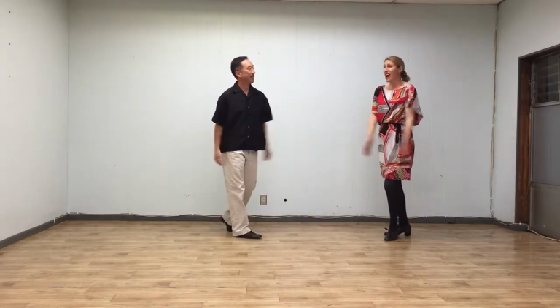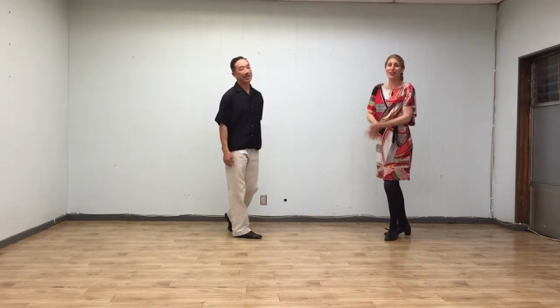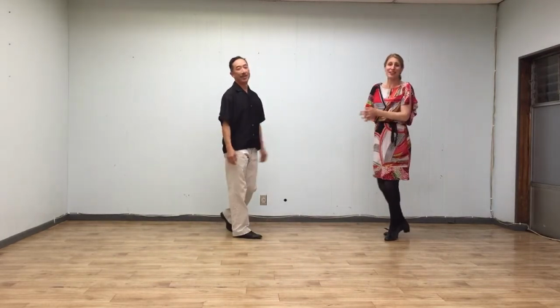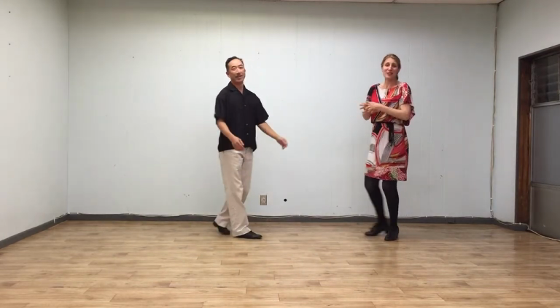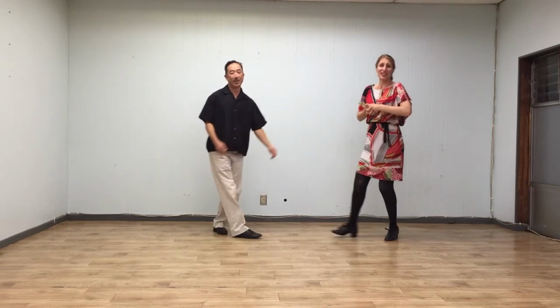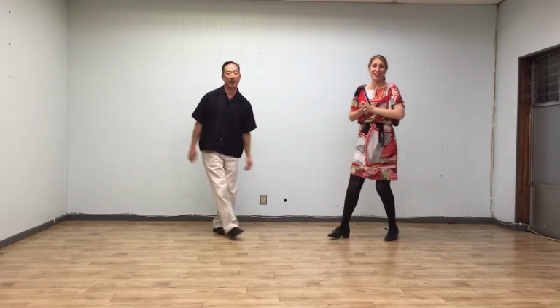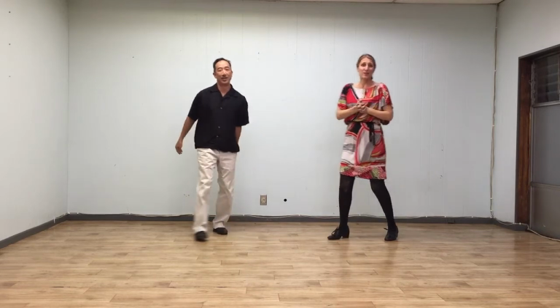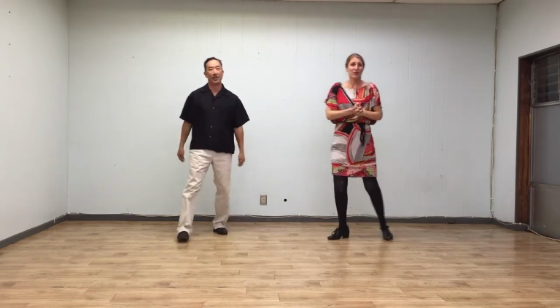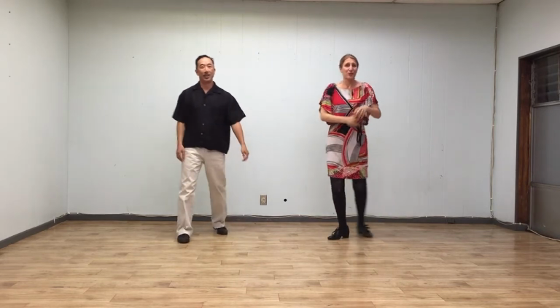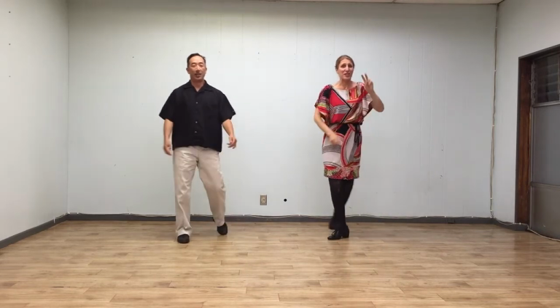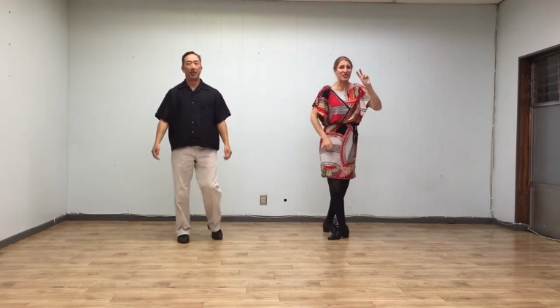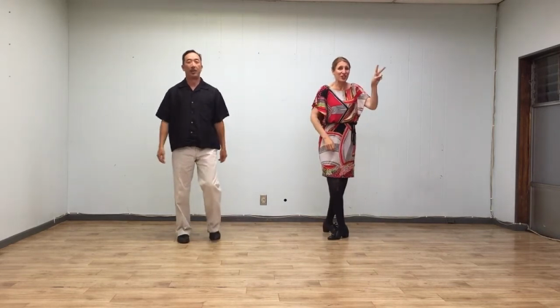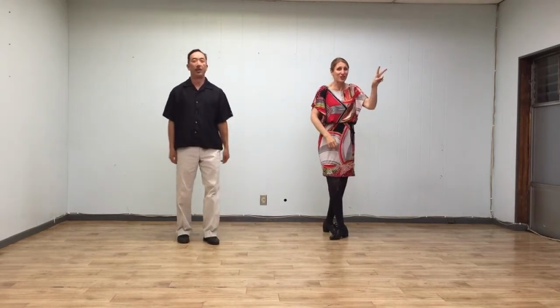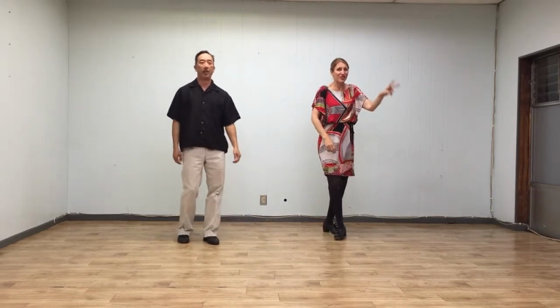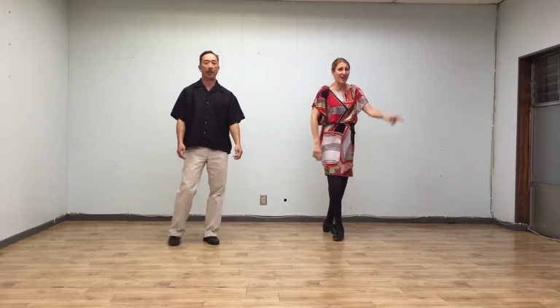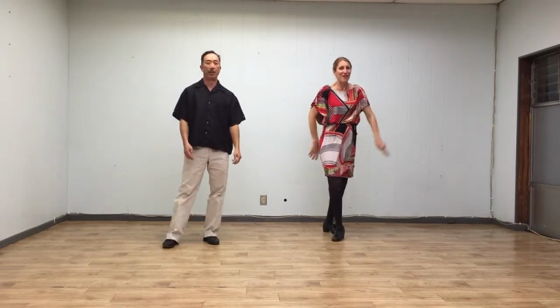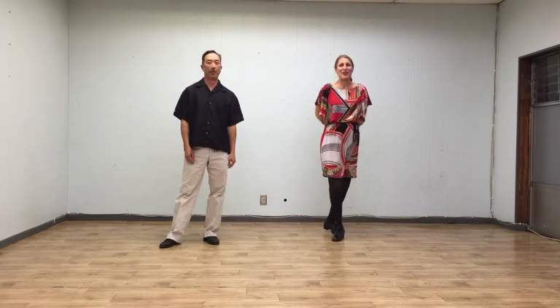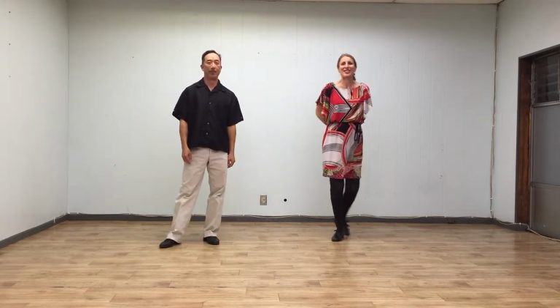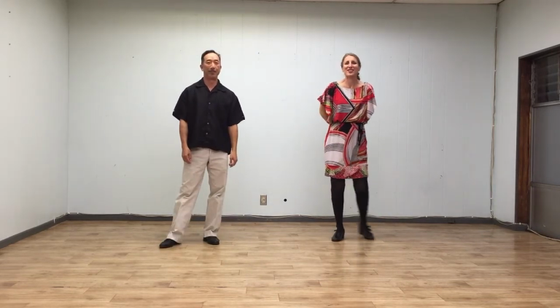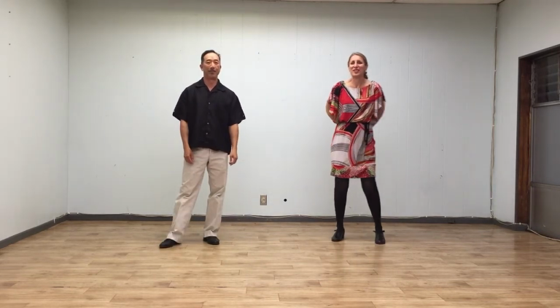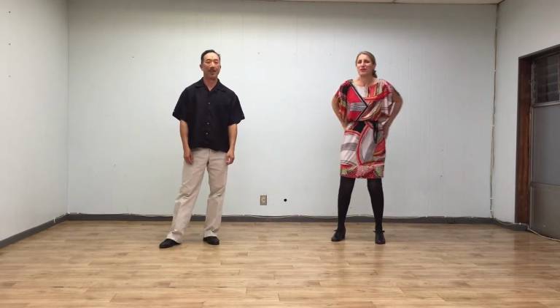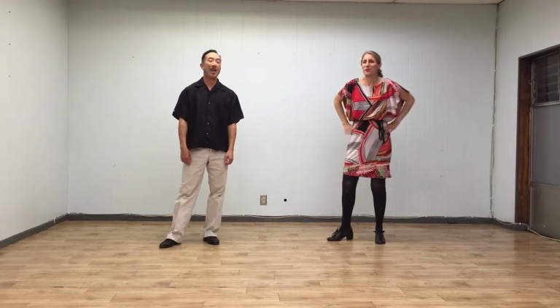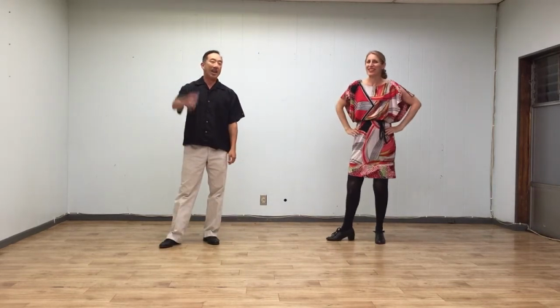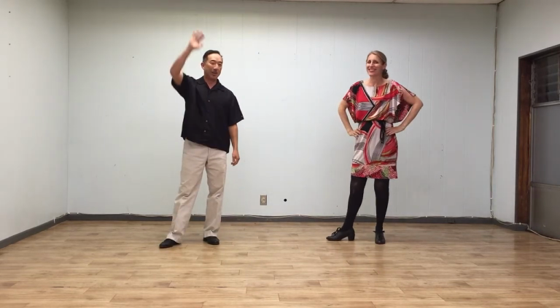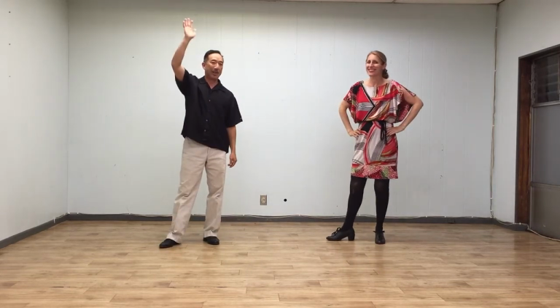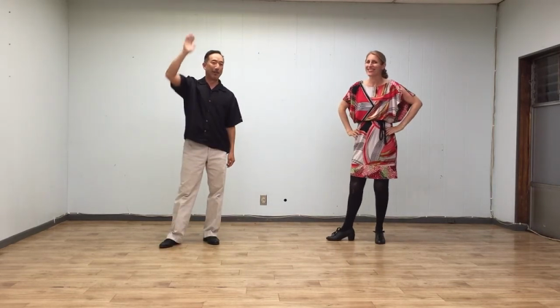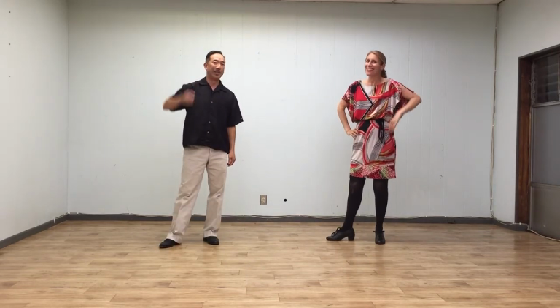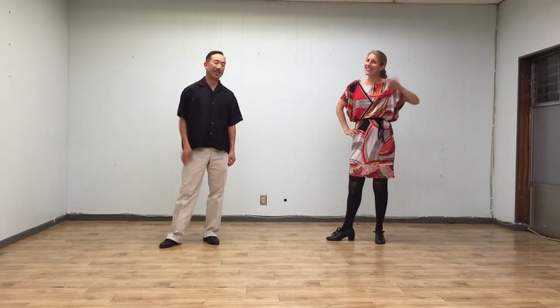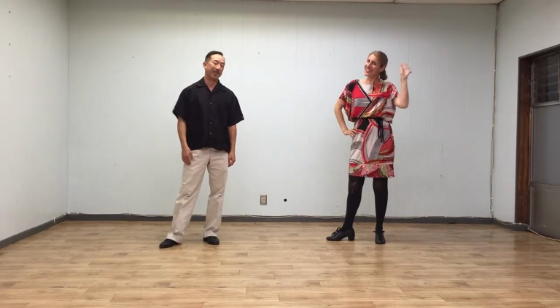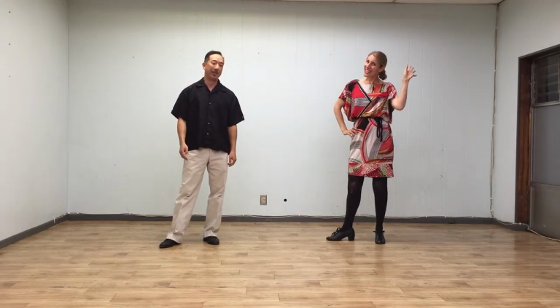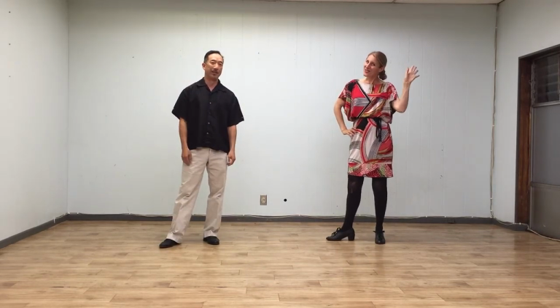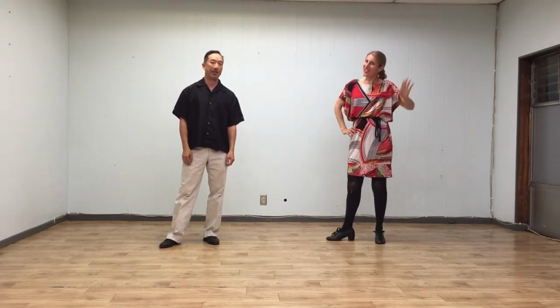Alright, that was our class summary for week two. So have fun practicing those steps everybody. So long everyone — see you on the dance floor.